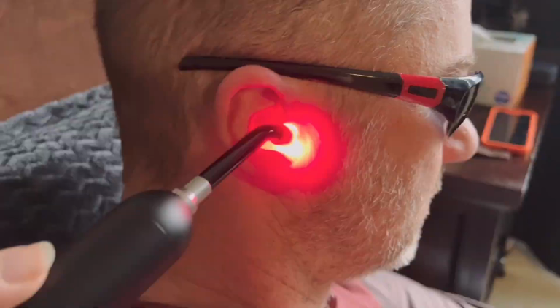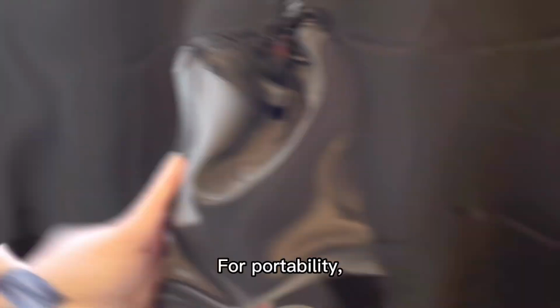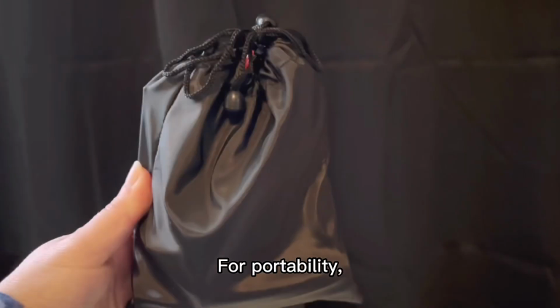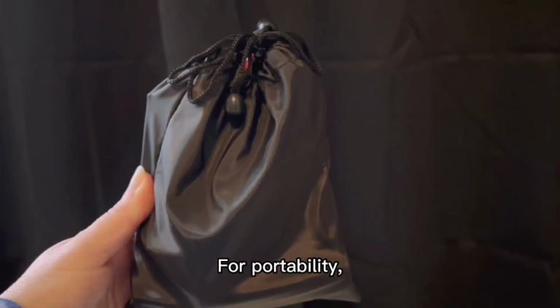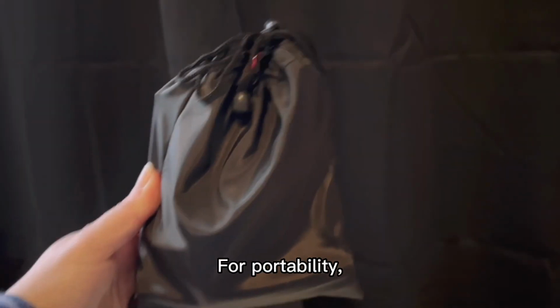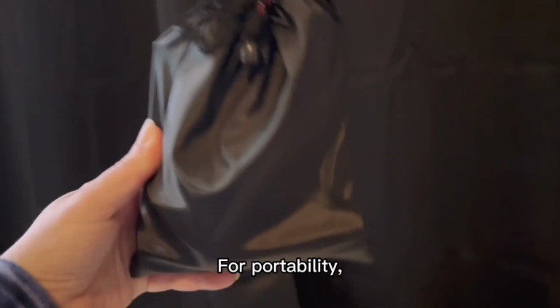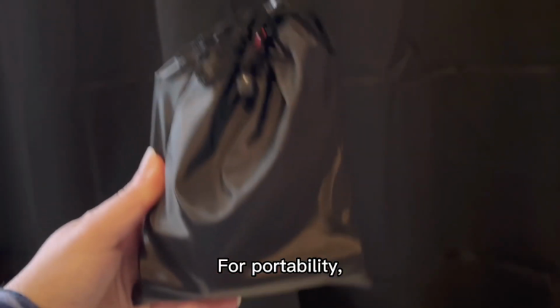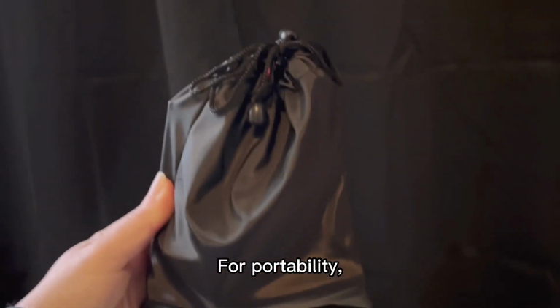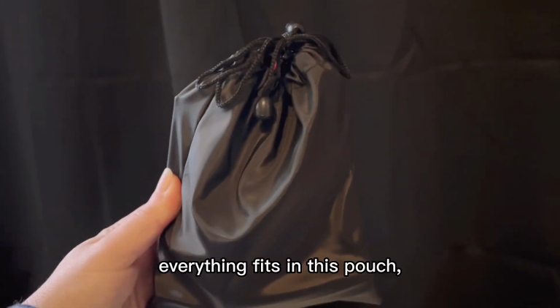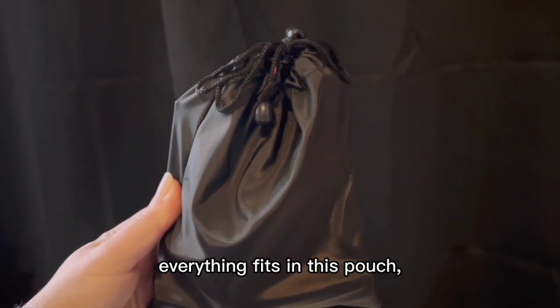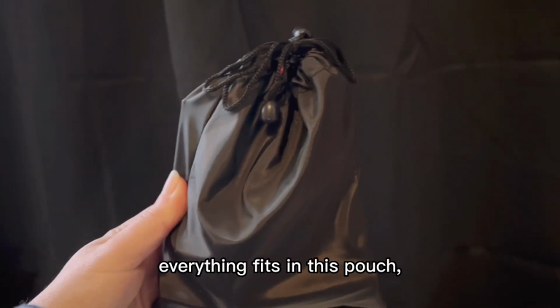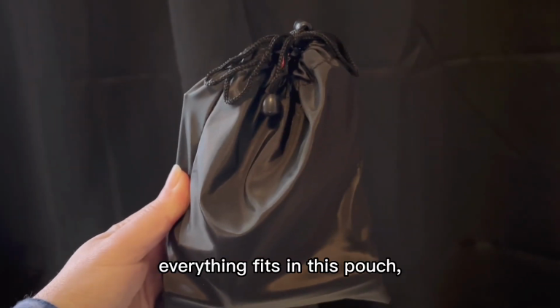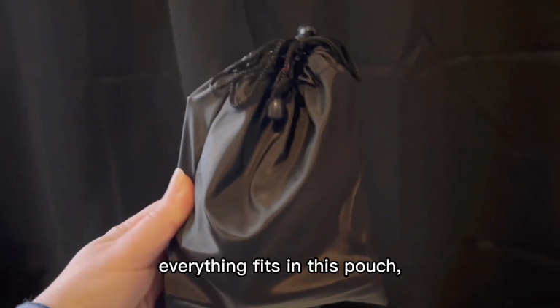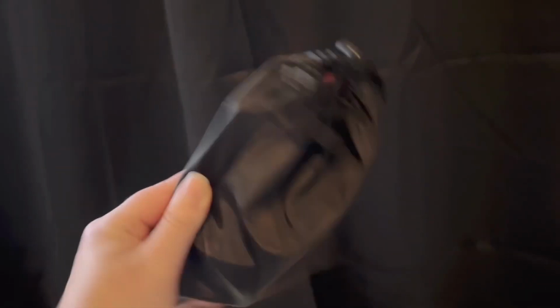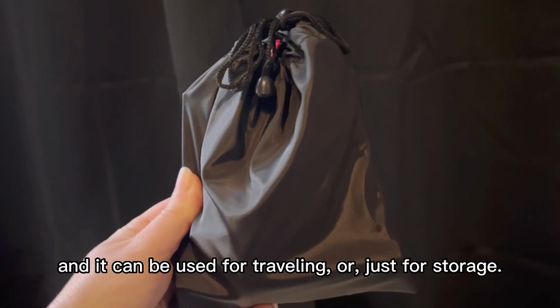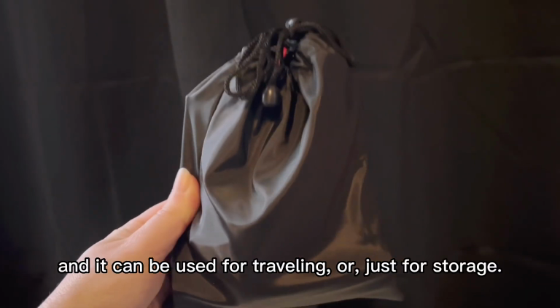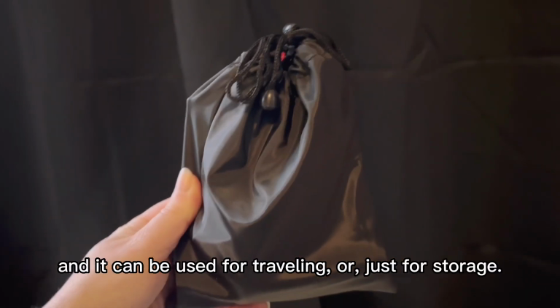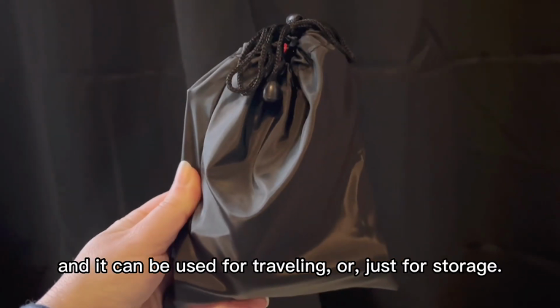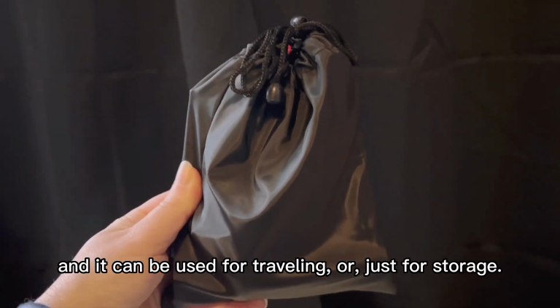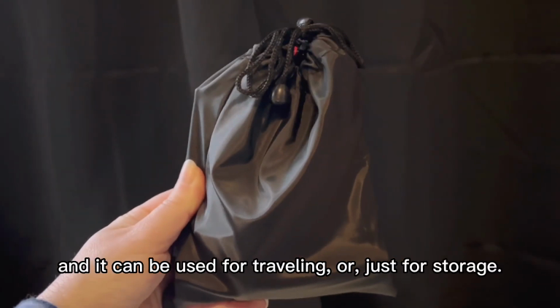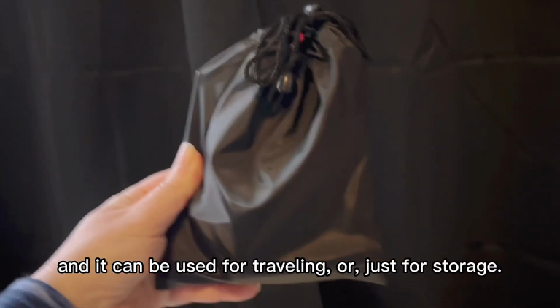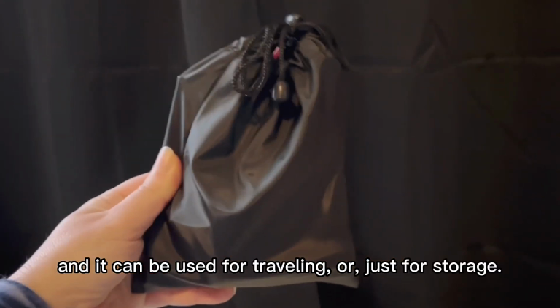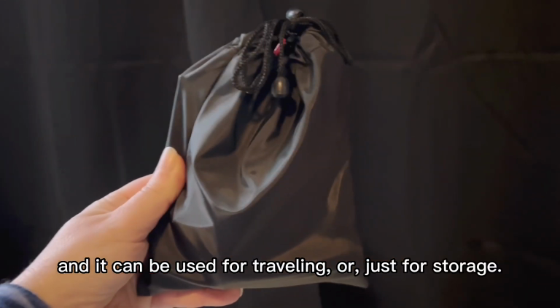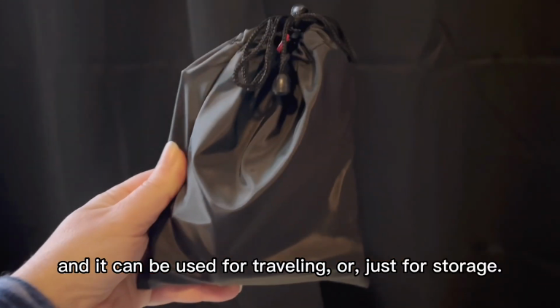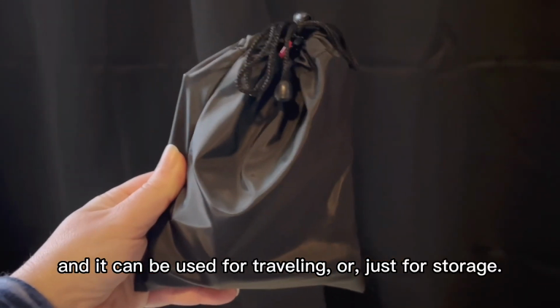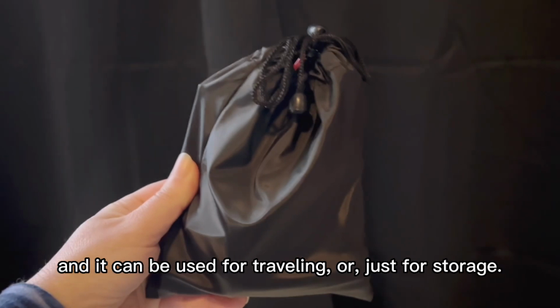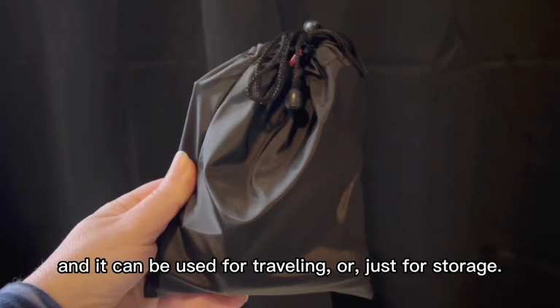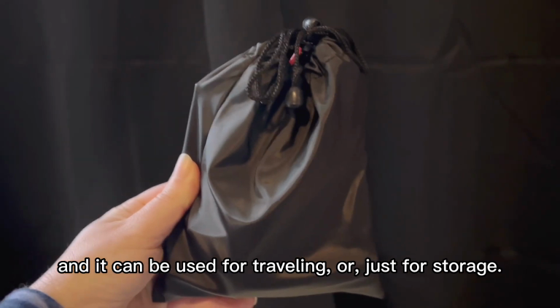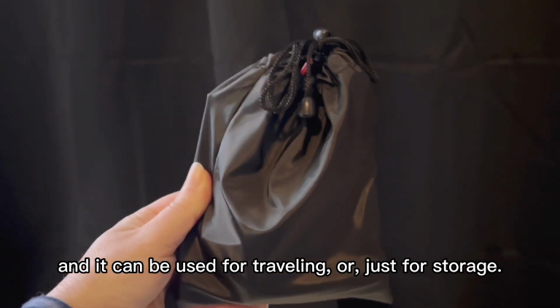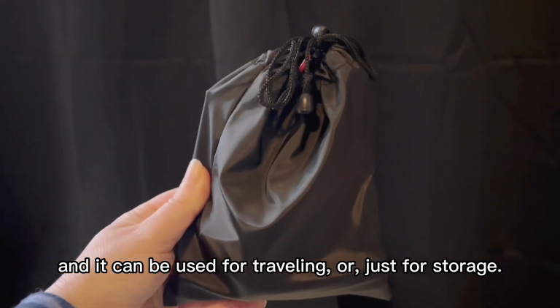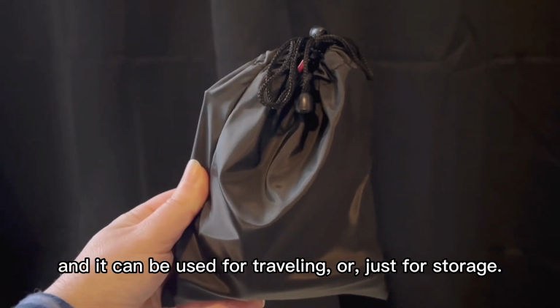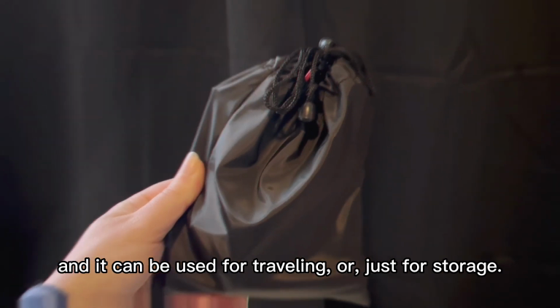For portability, everything fits in this pouch, and it can be used for traveling or just for storage.